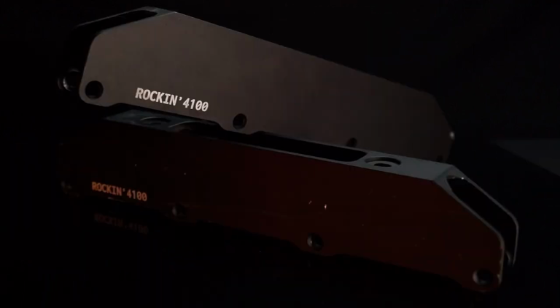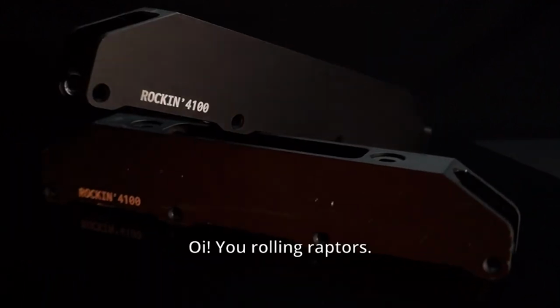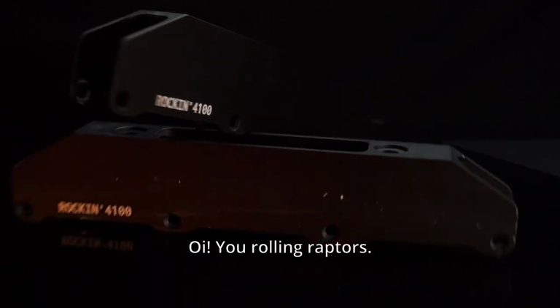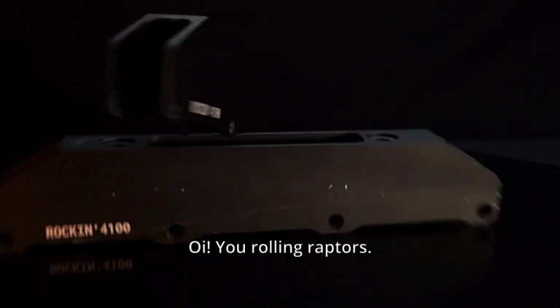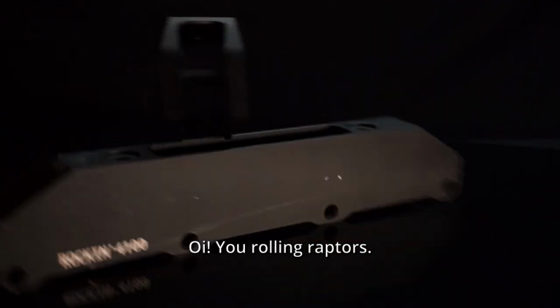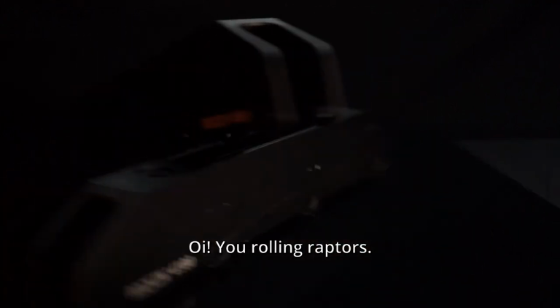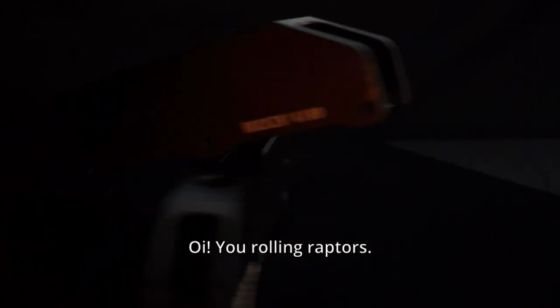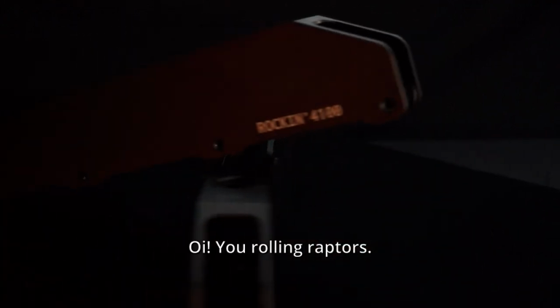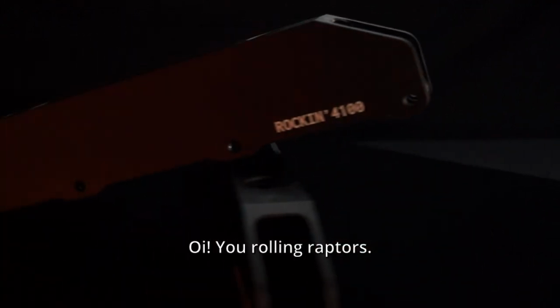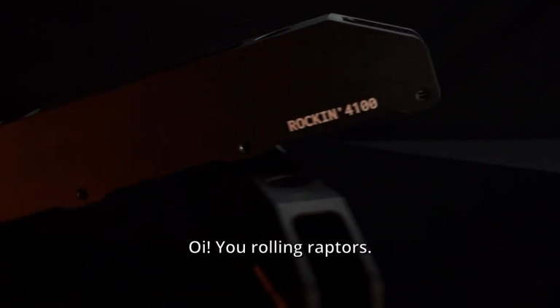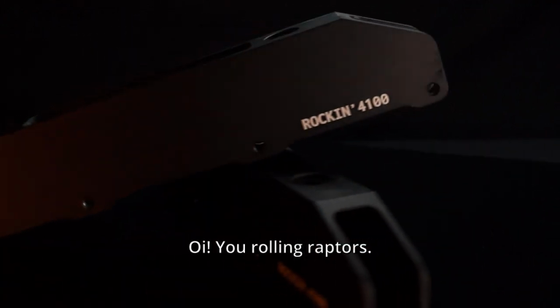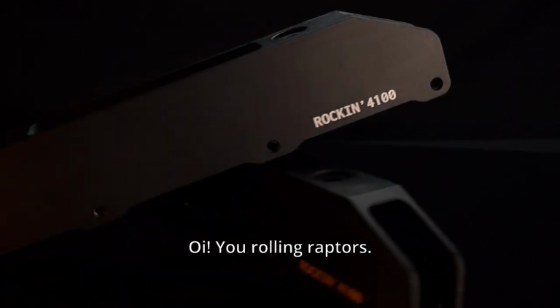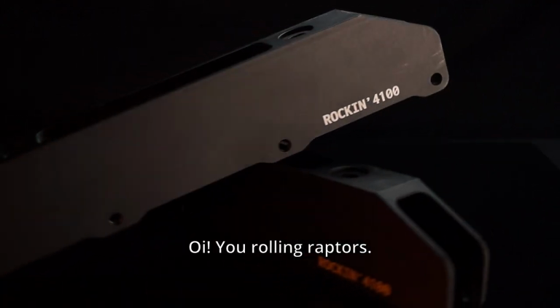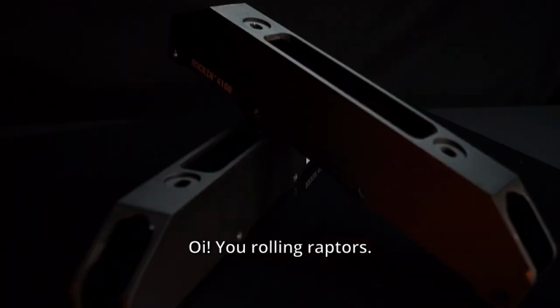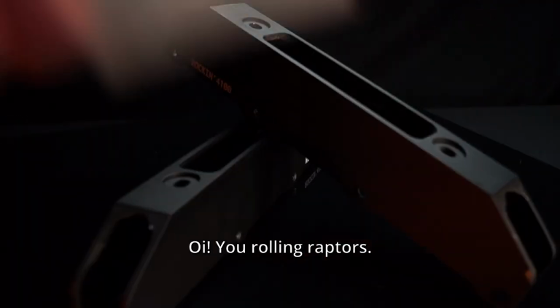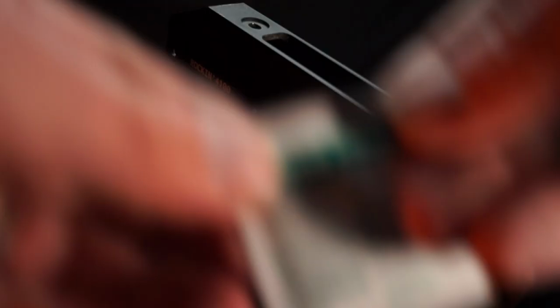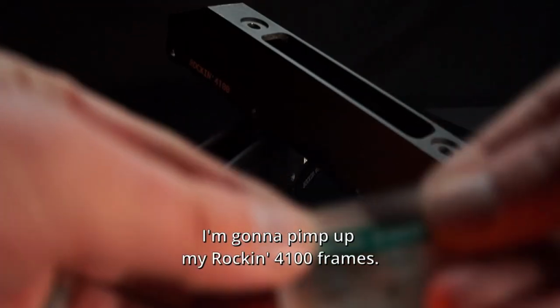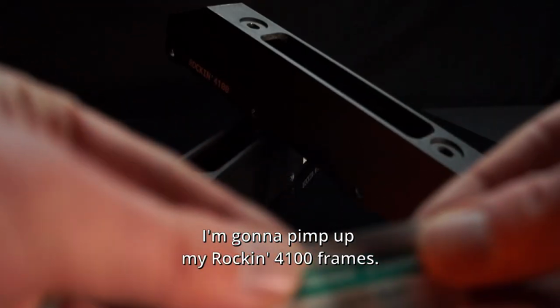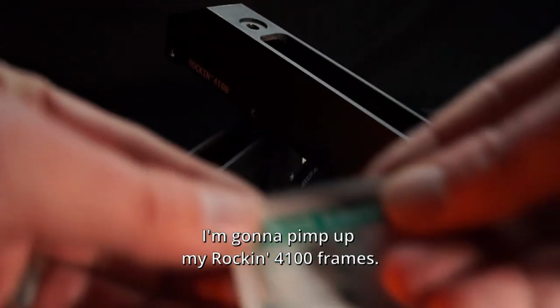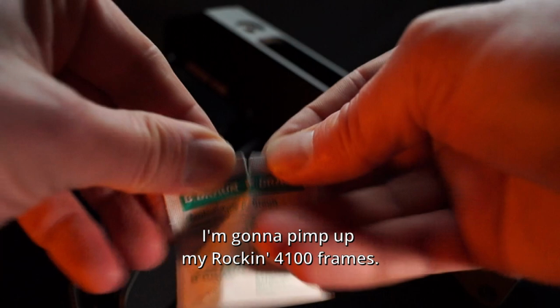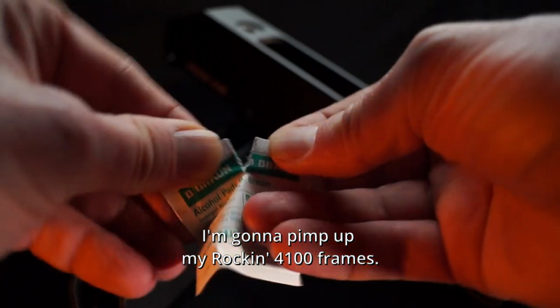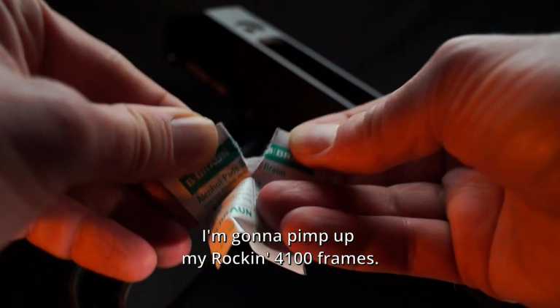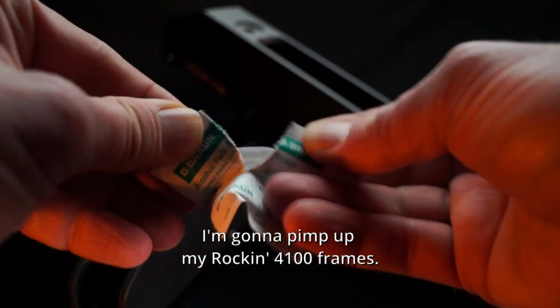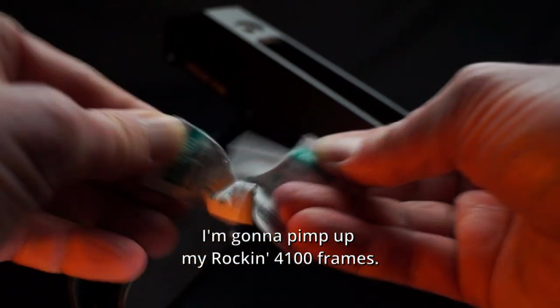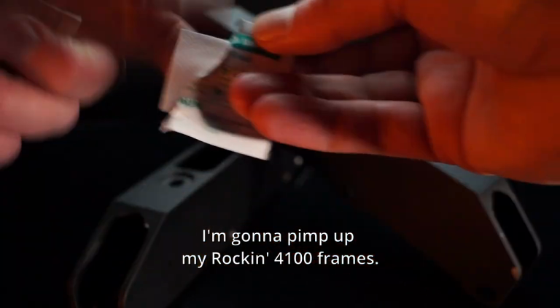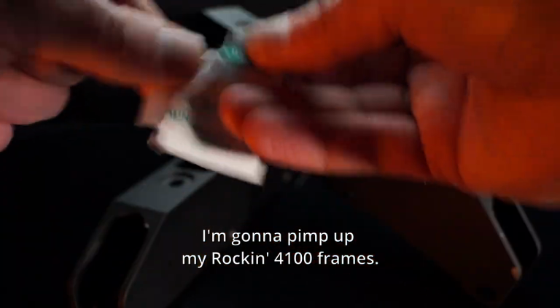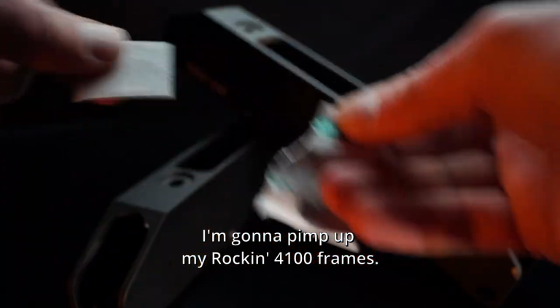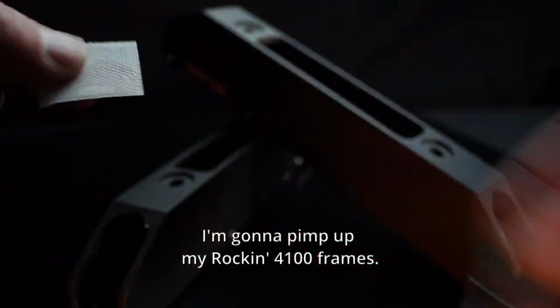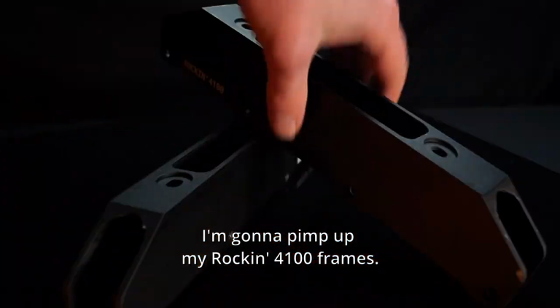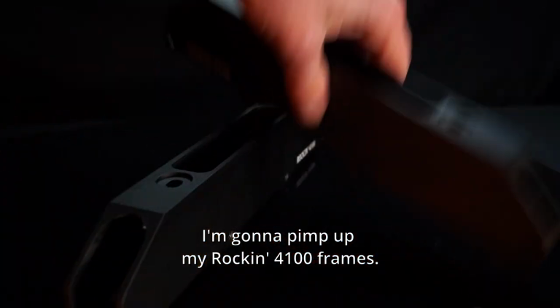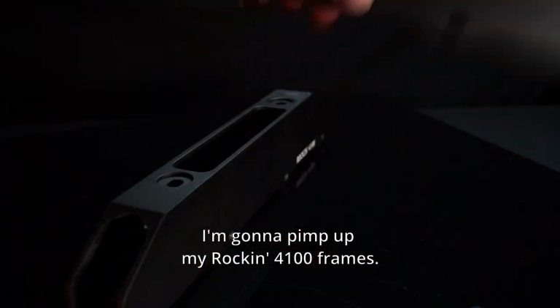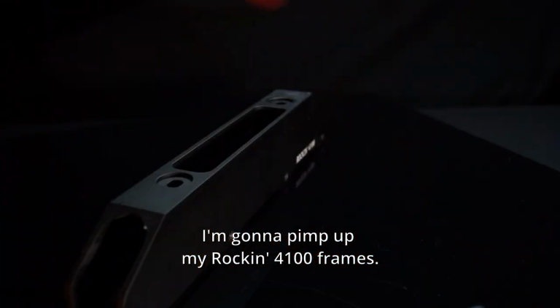All you rolling raptors, I'm gonna pimp up my rockin' full 100 frames.